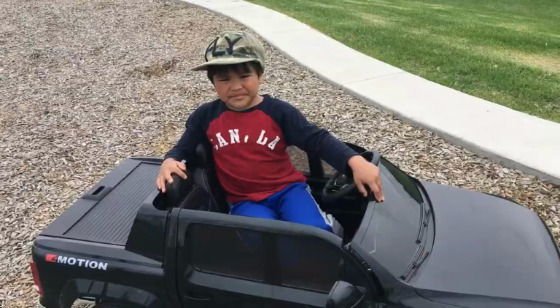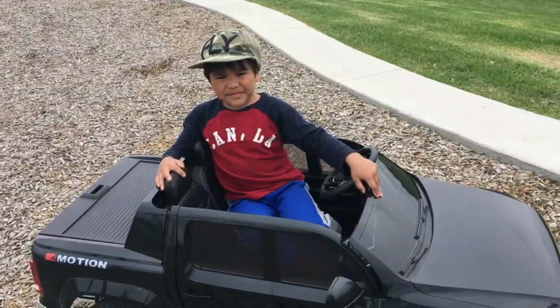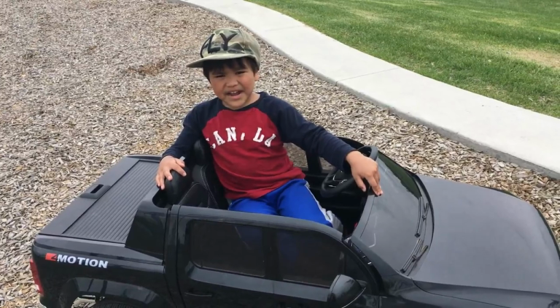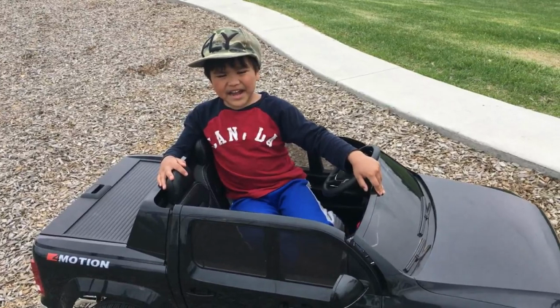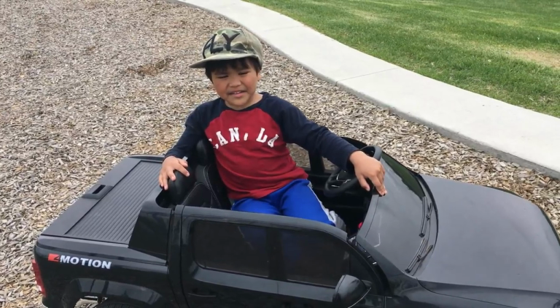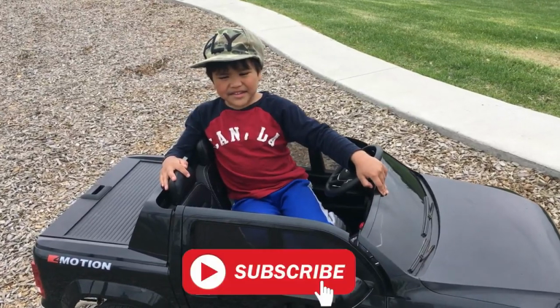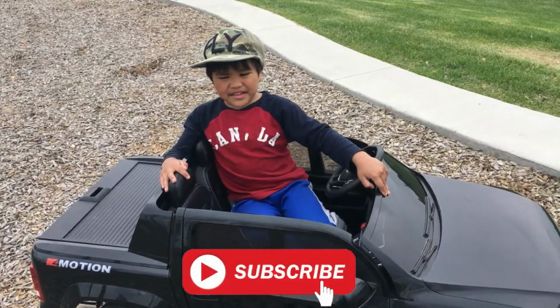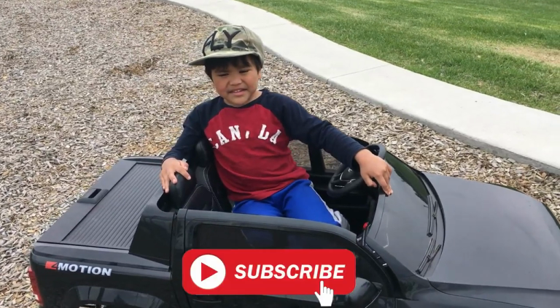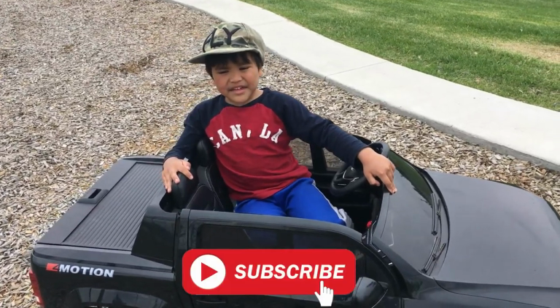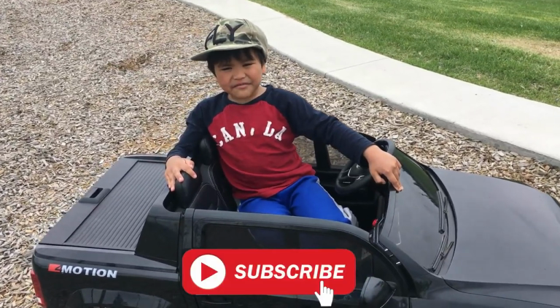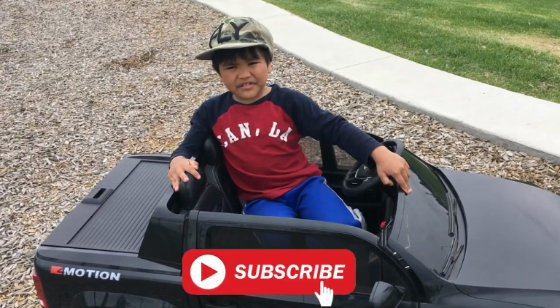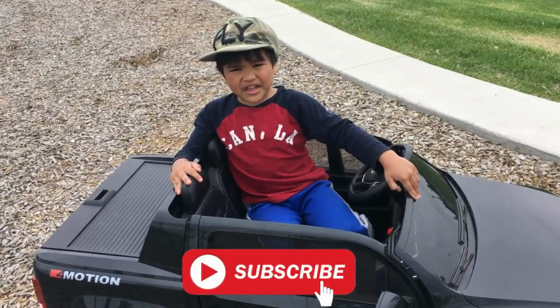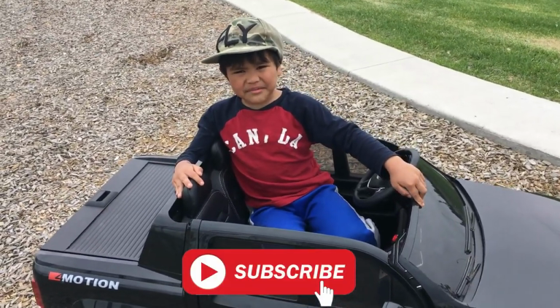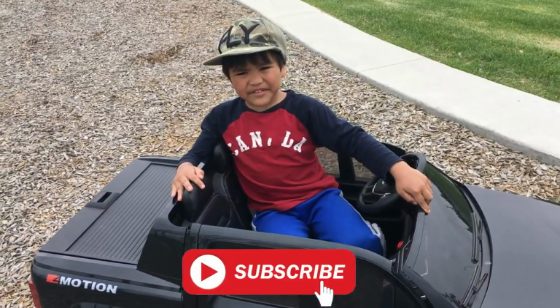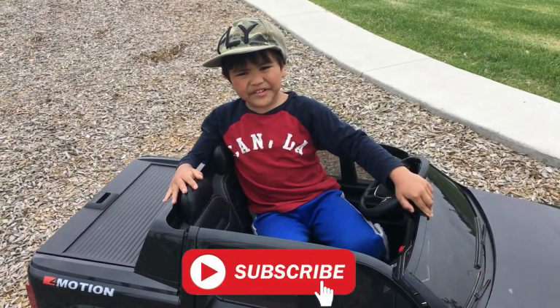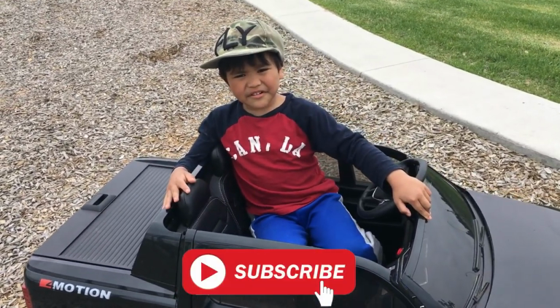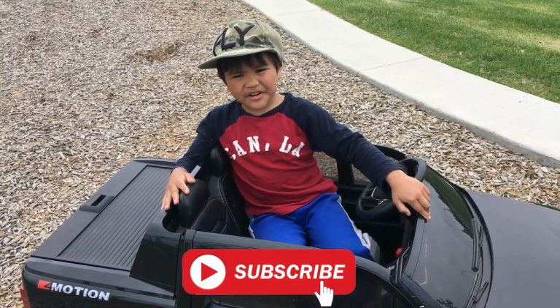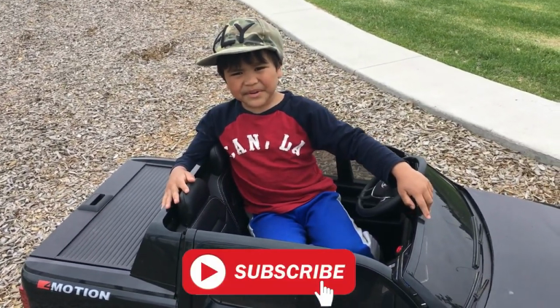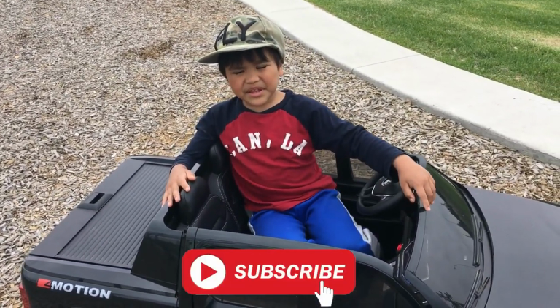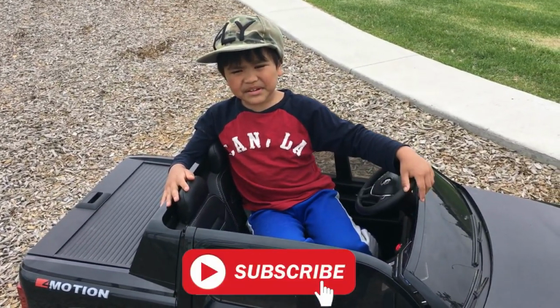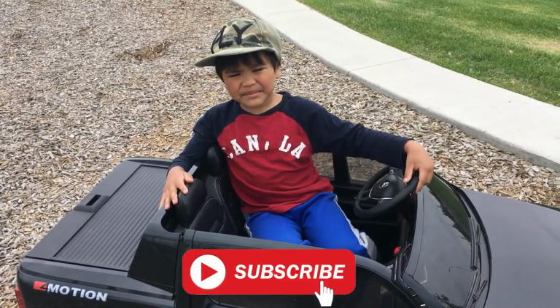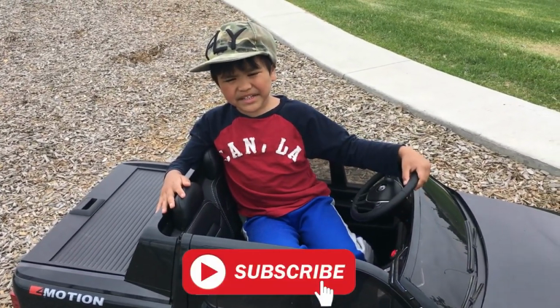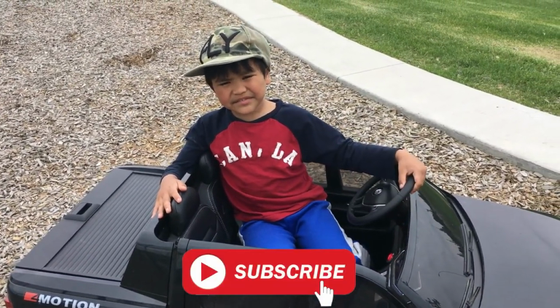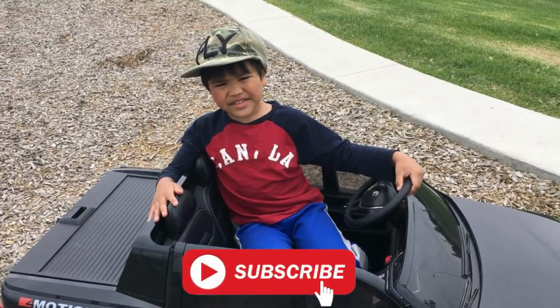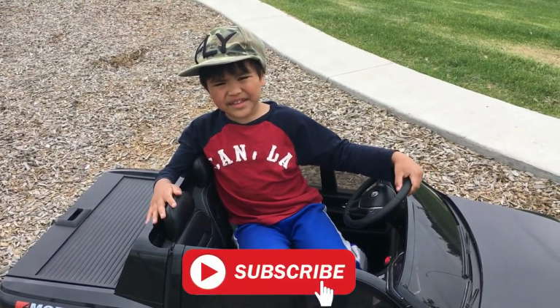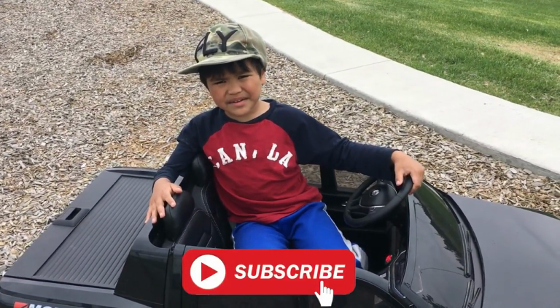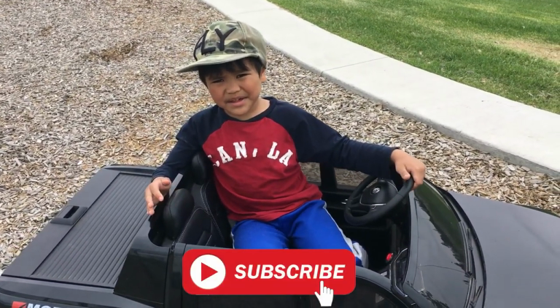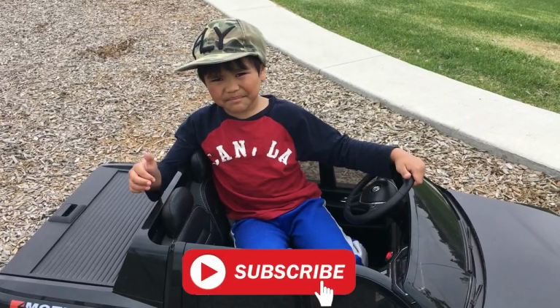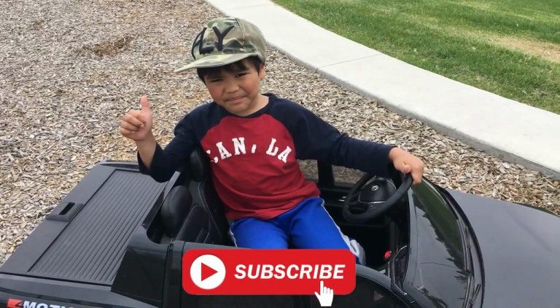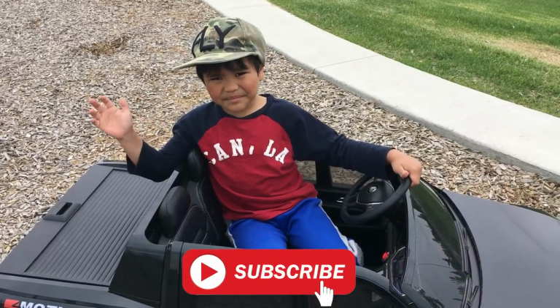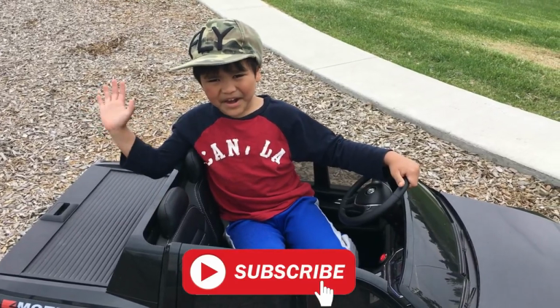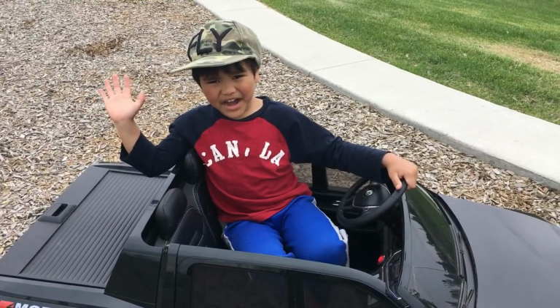Bye guys! Thanks for watching my video. Please subscribe and give us a thumbs up. Bye!